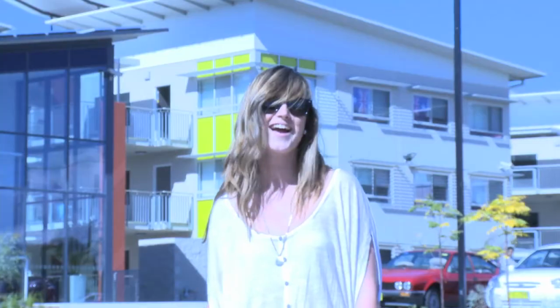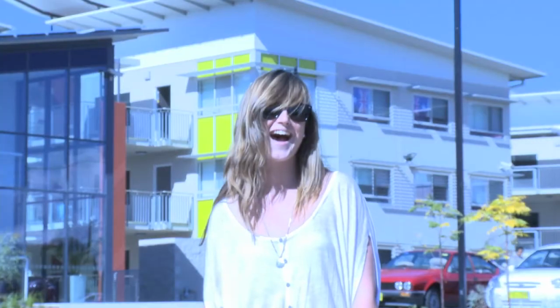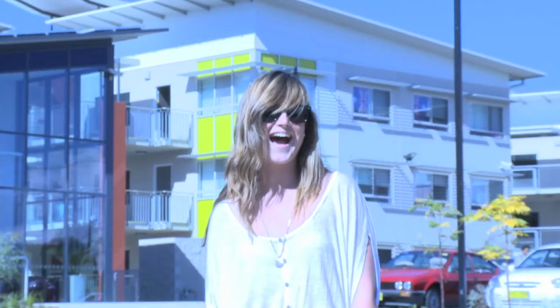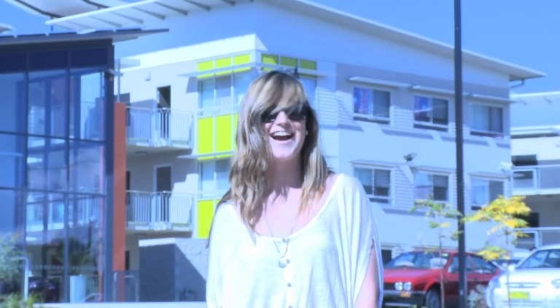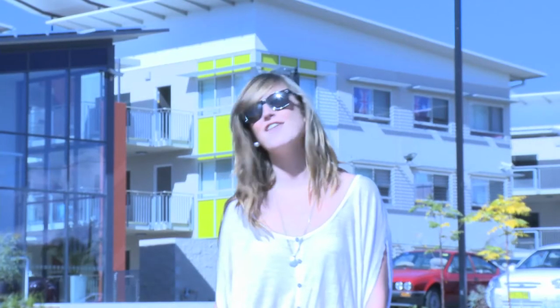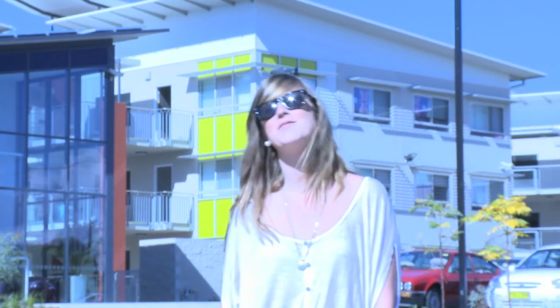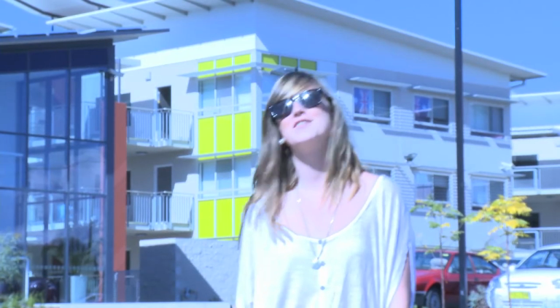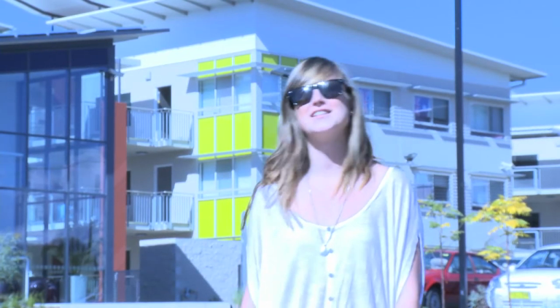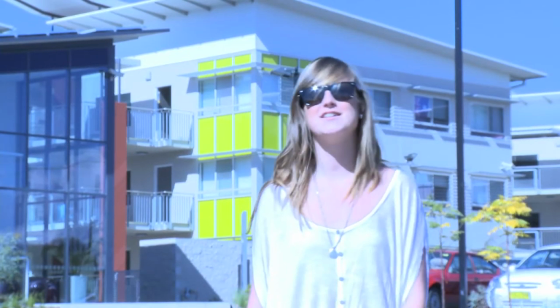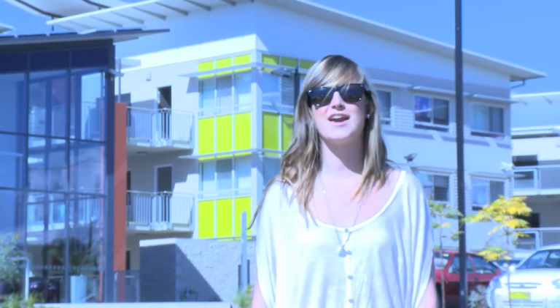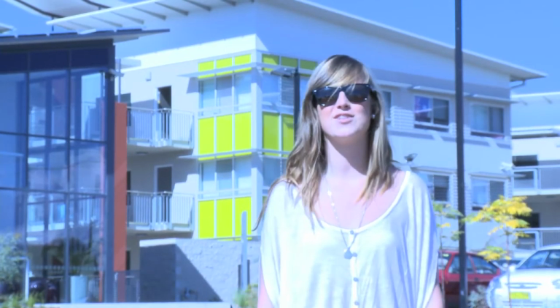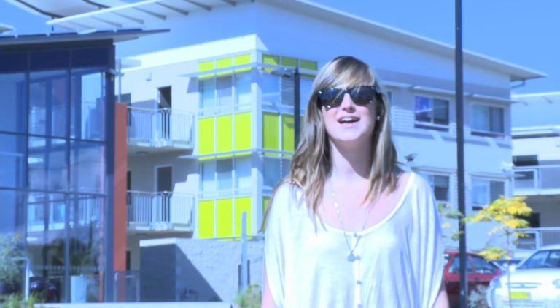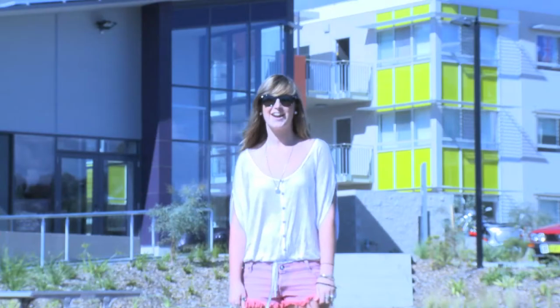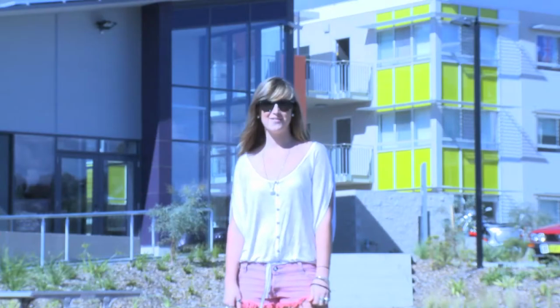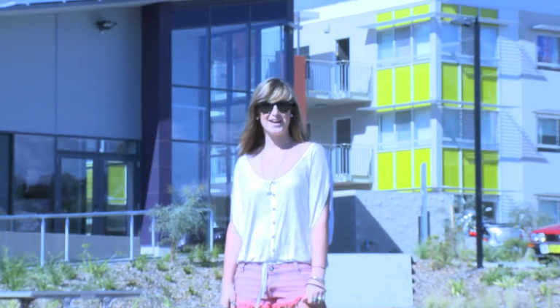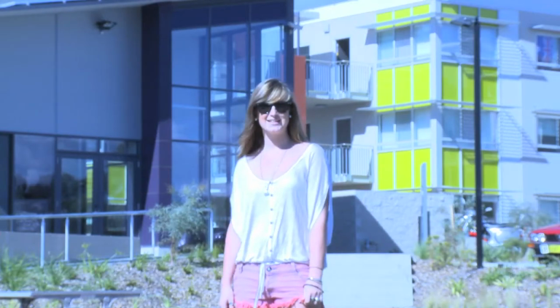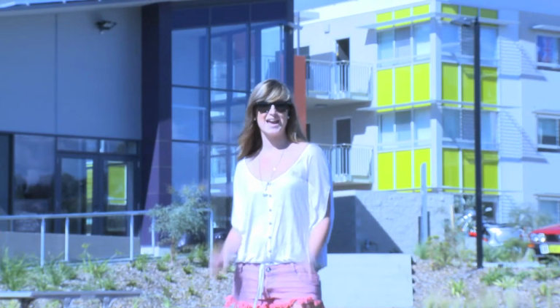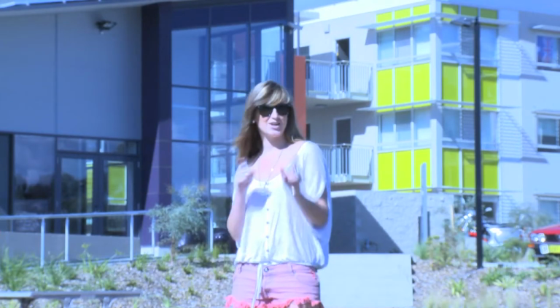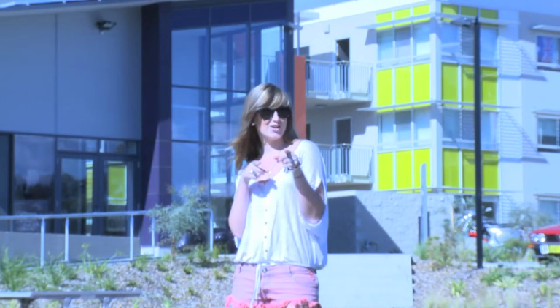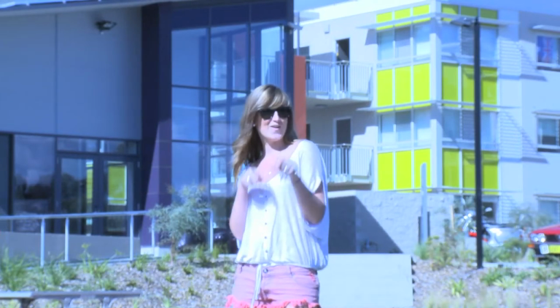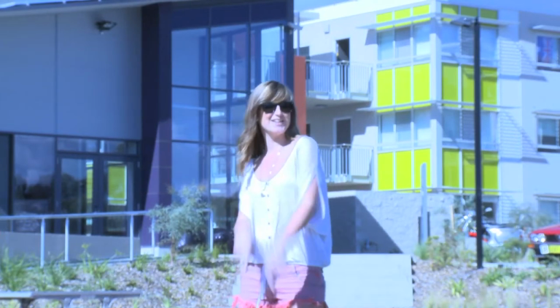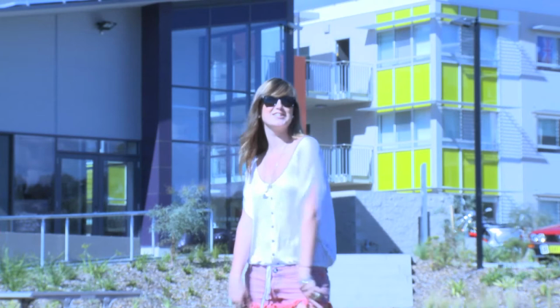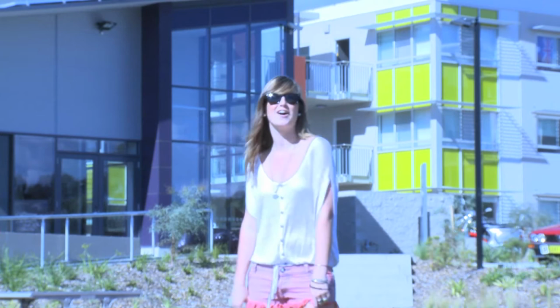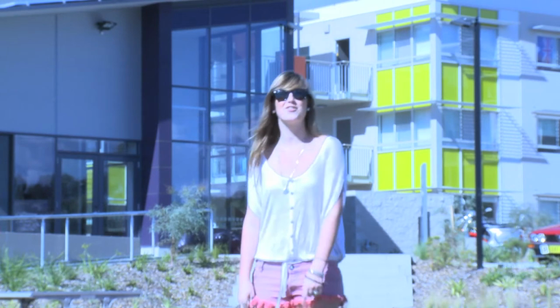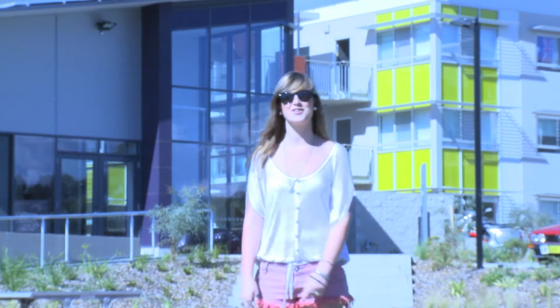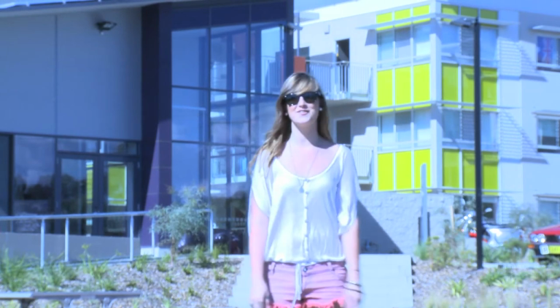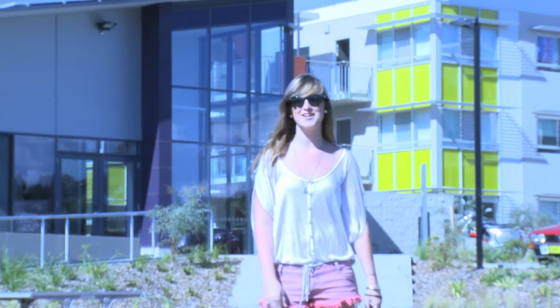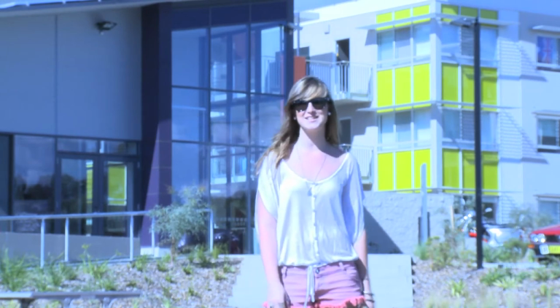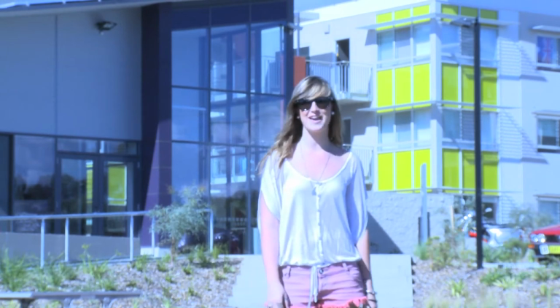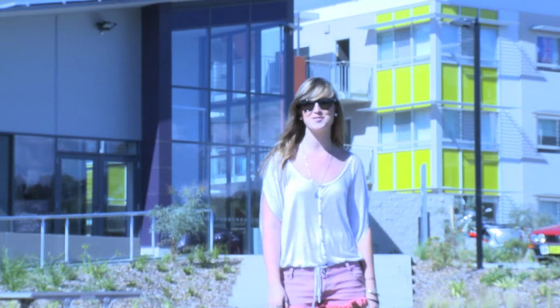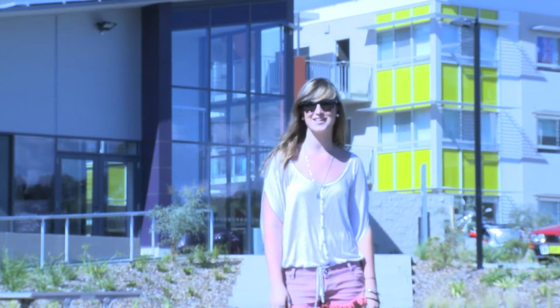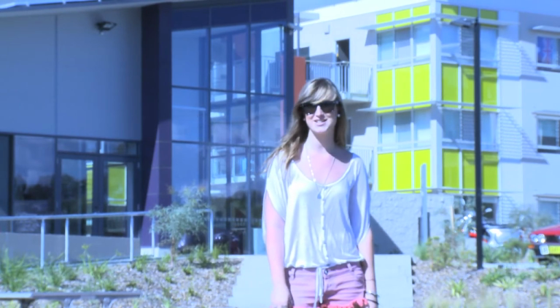Hi, I'm from the University of Canberra and I'm here to take you on a tour through the University of Canberra Villages.